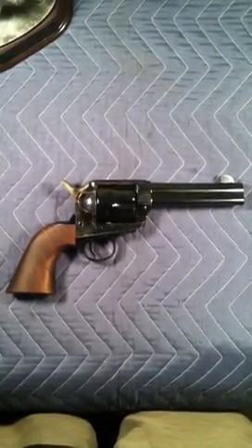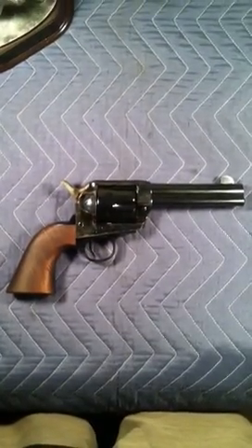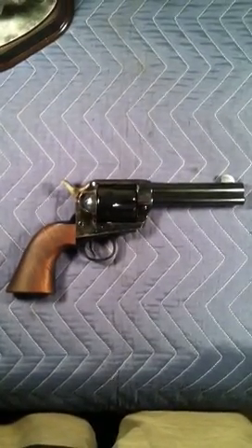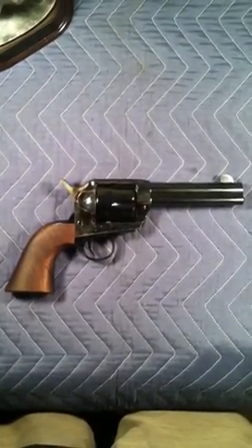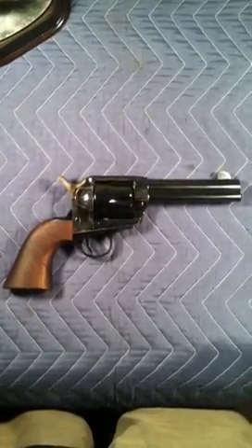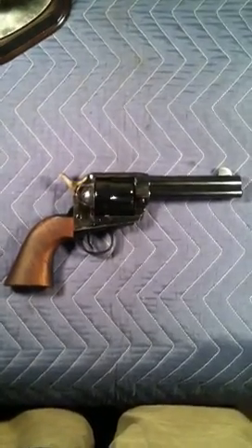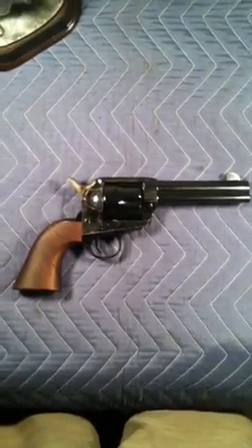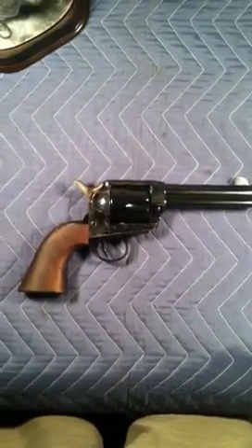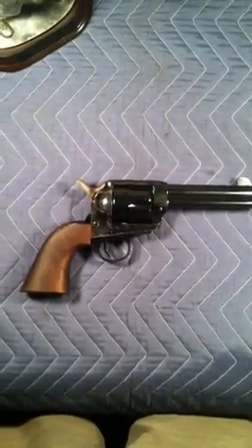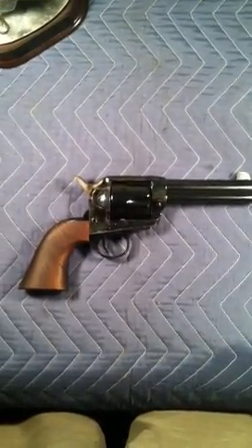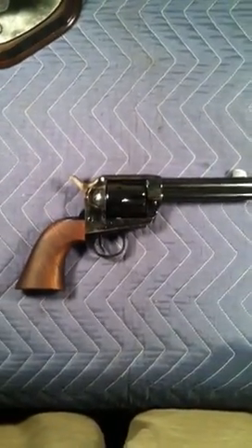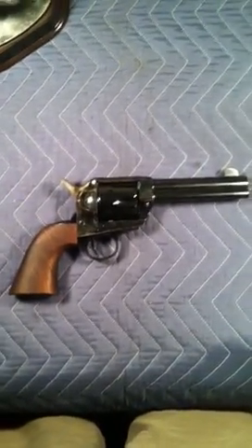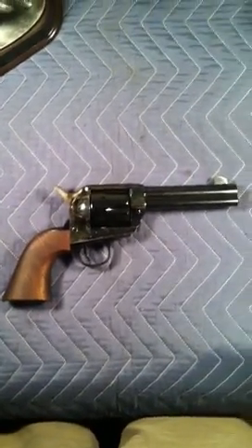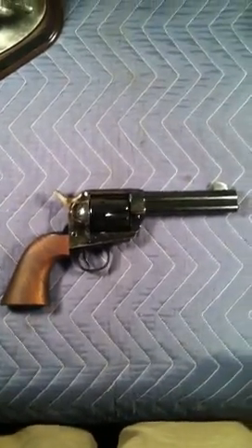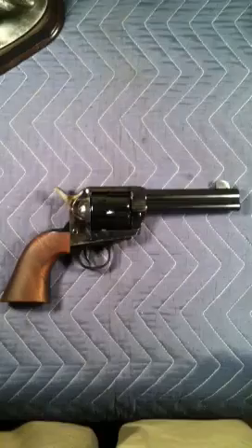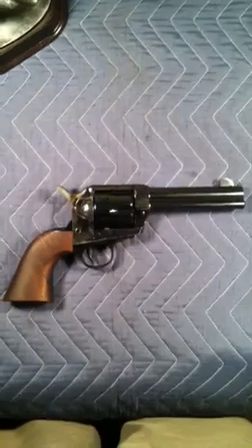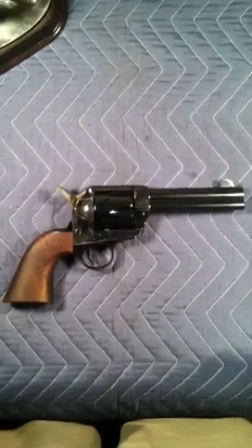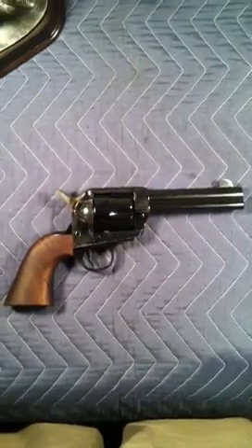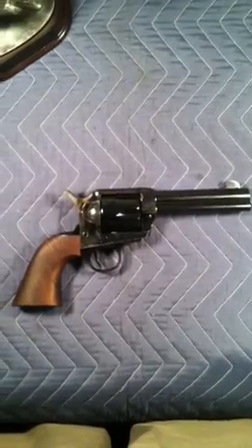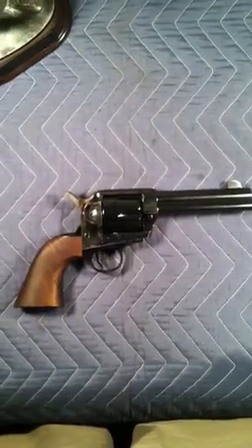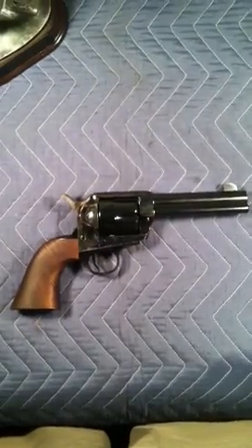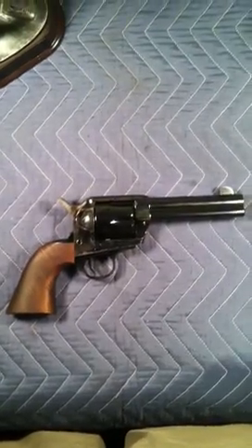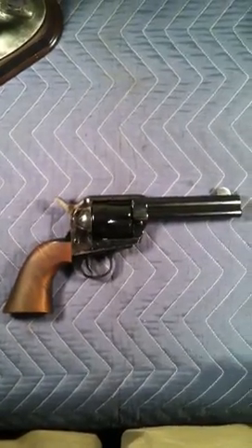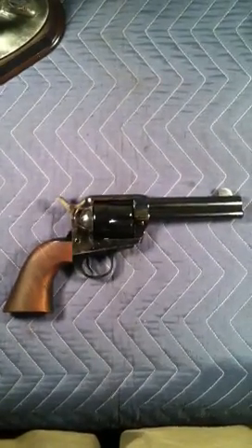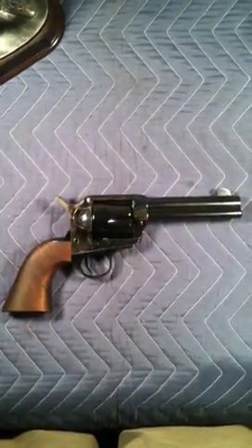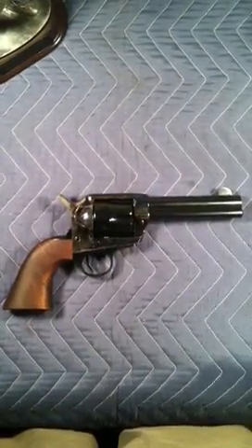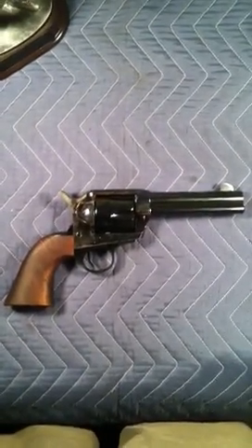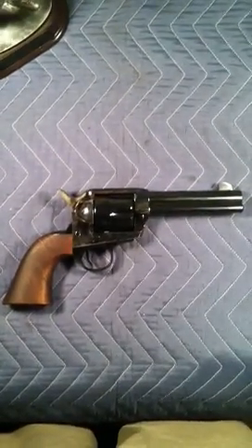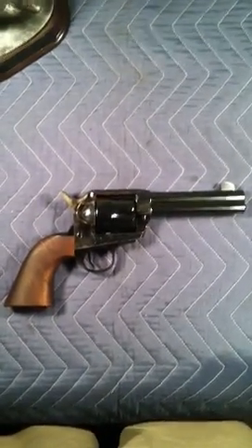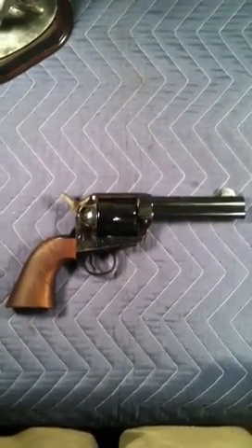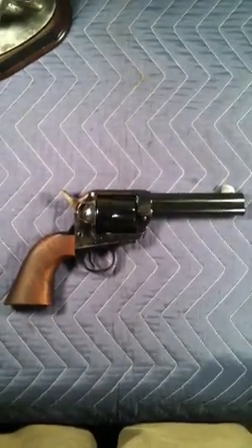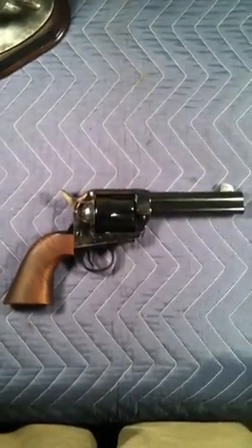This is a replica of the 1873 Single Action Army Revolver, also known as the Peacemaker.